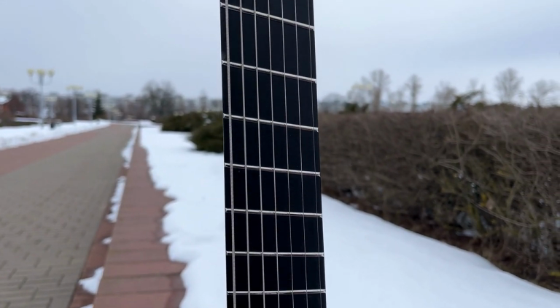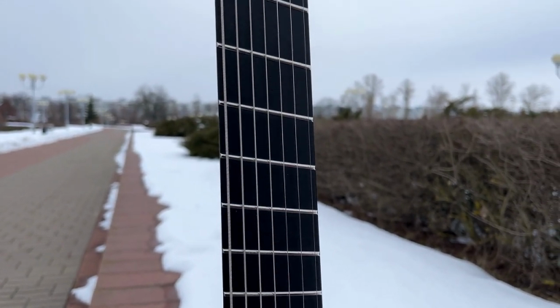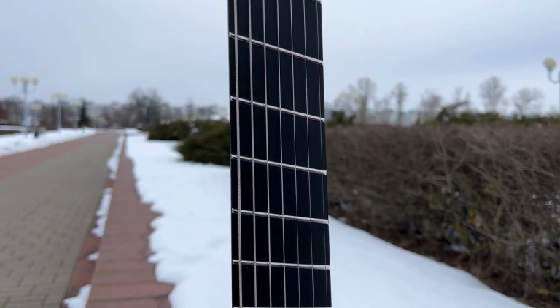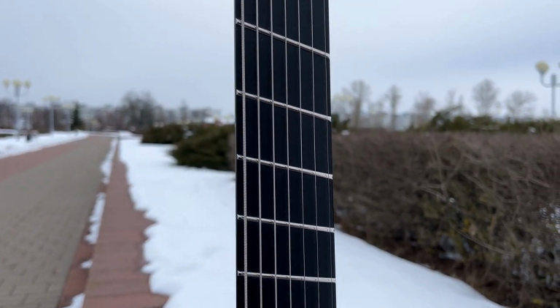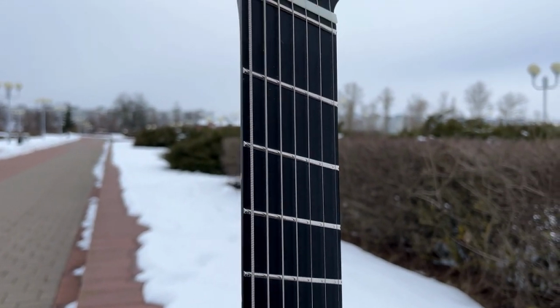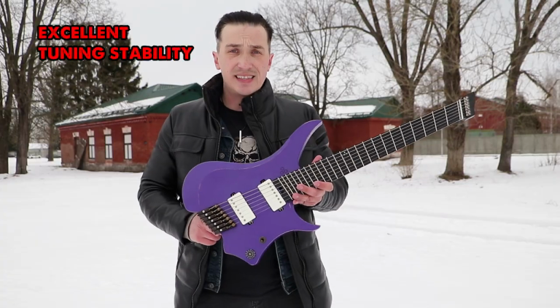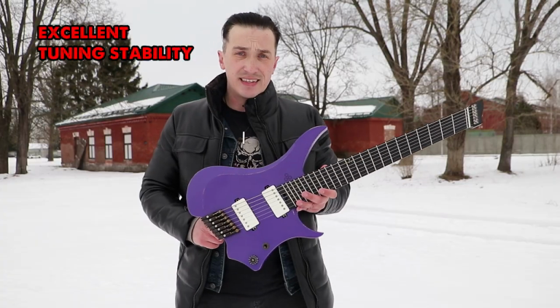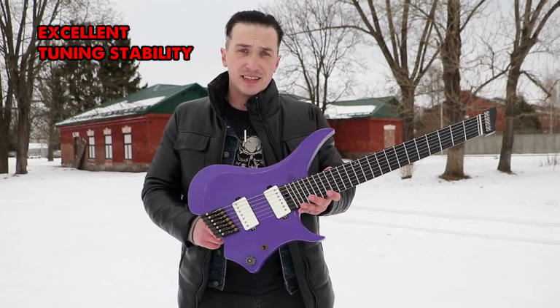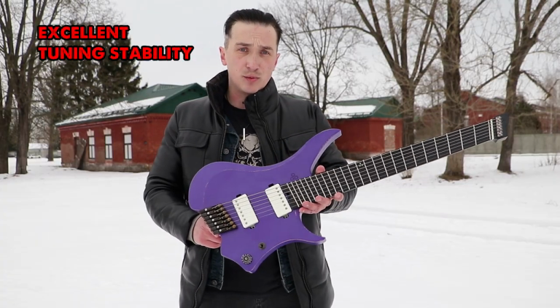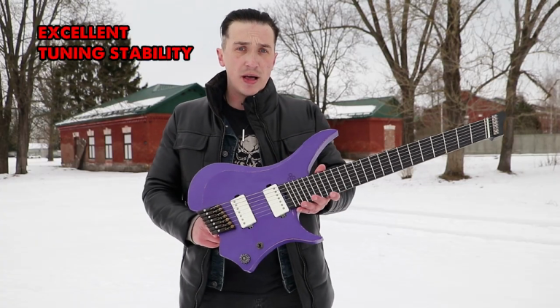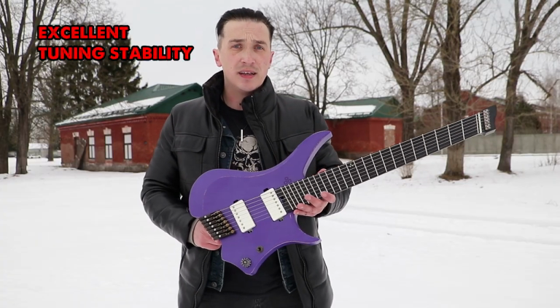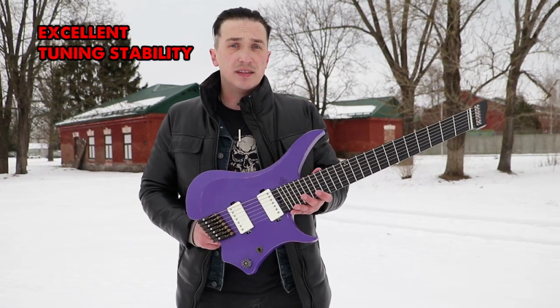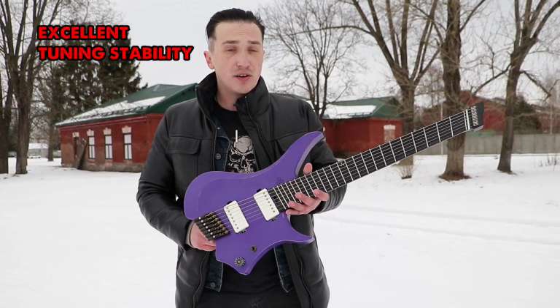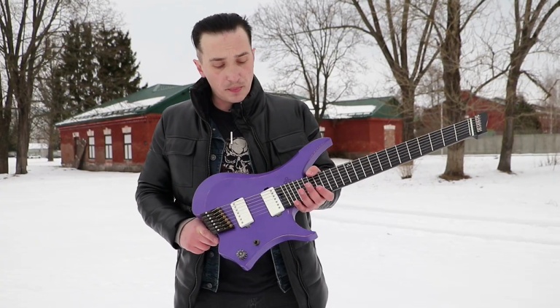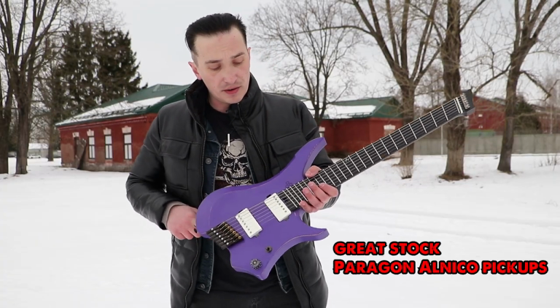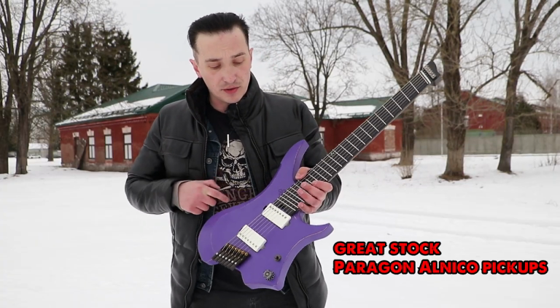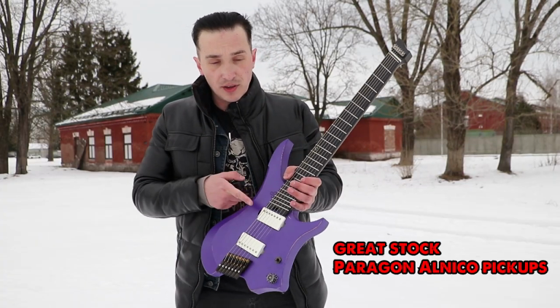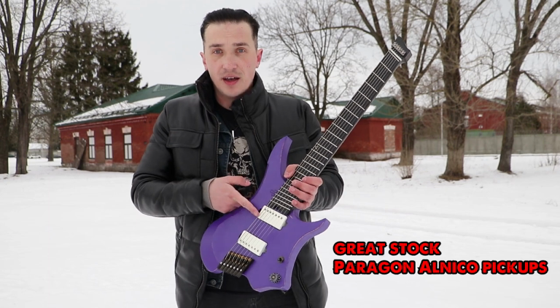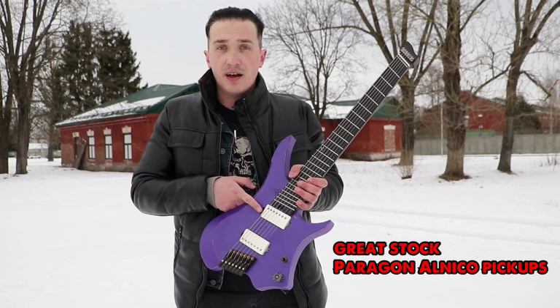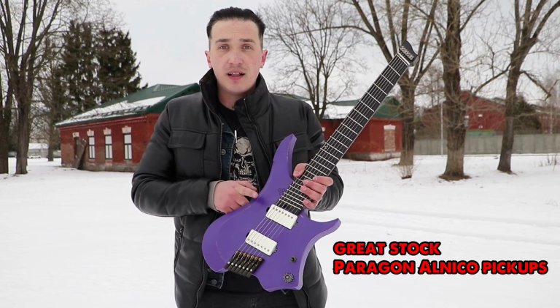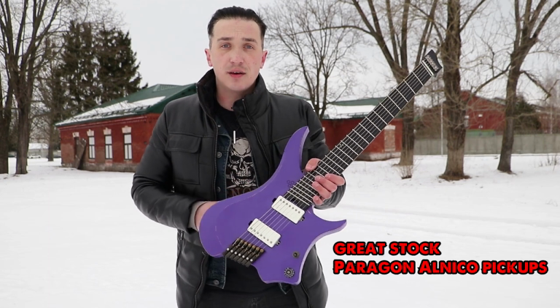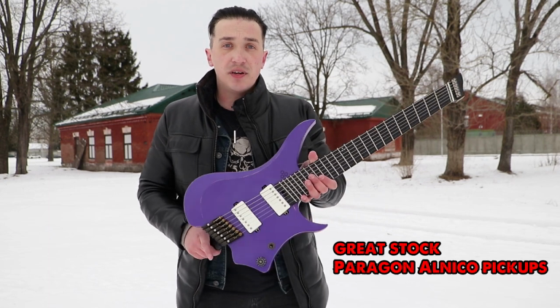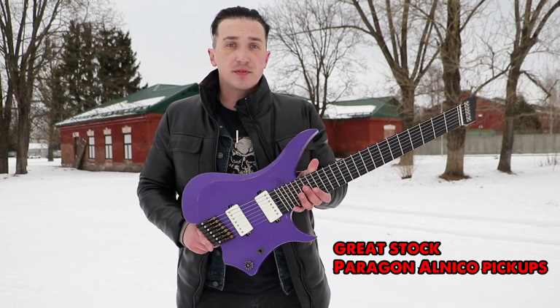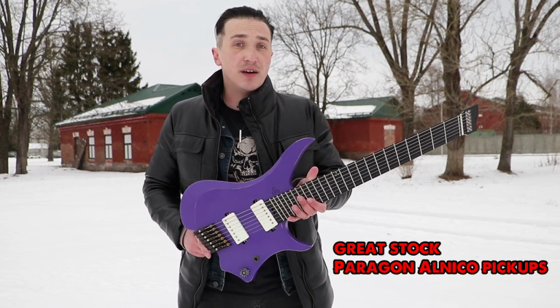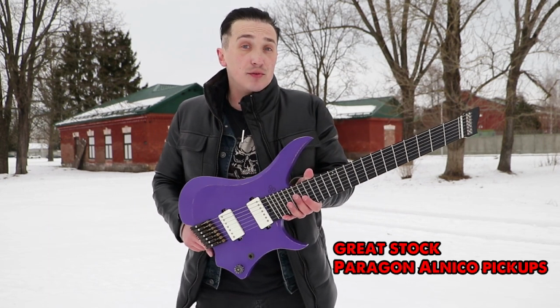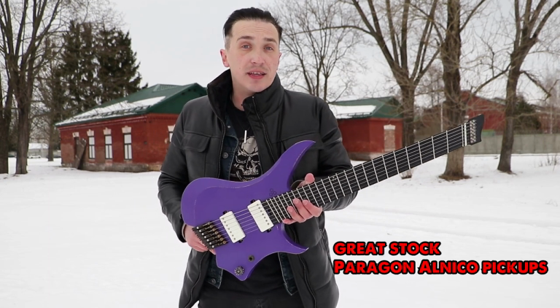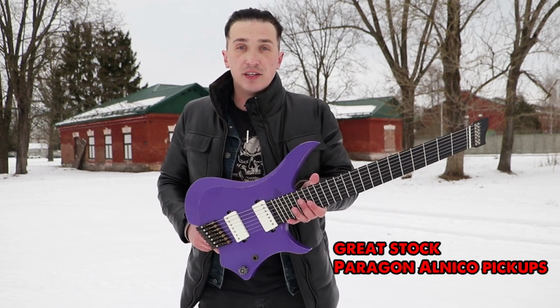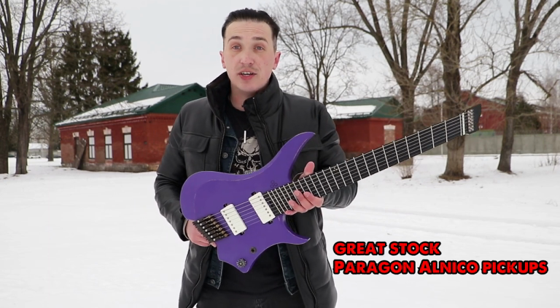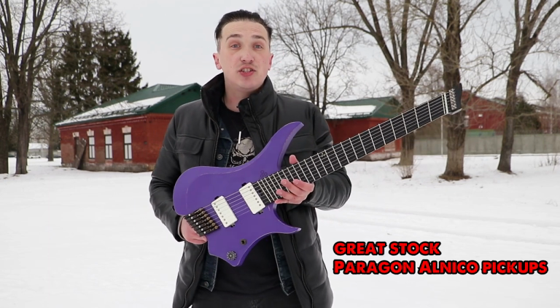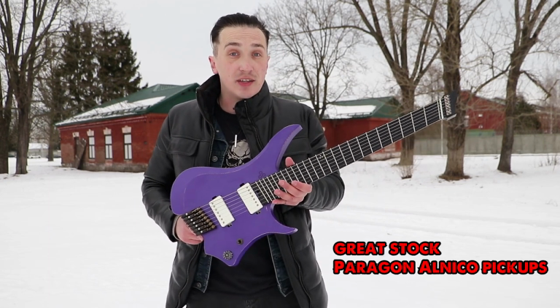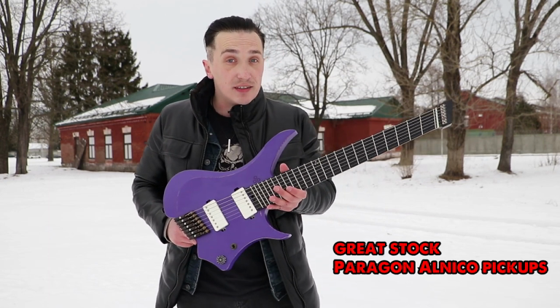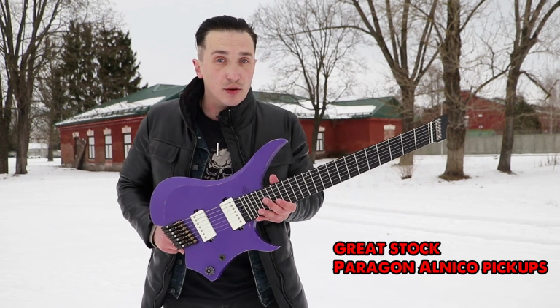Tuning stability is excellent as well. The stock Peragon Alnico pickups are great — just check this out.